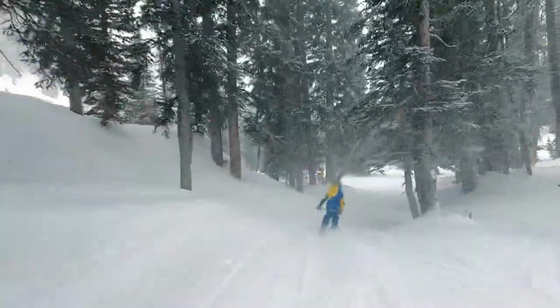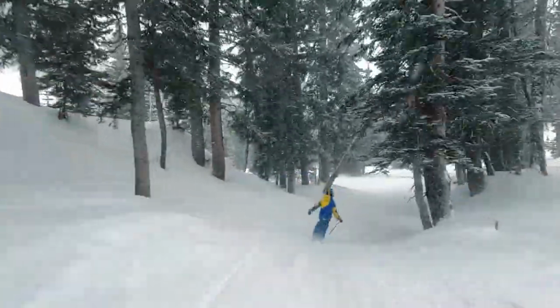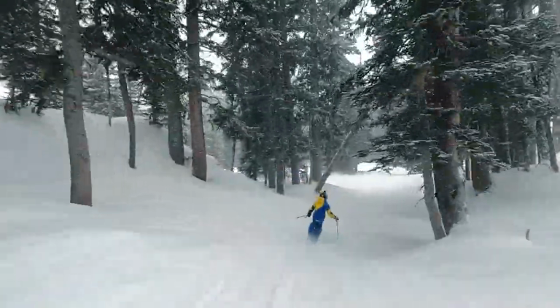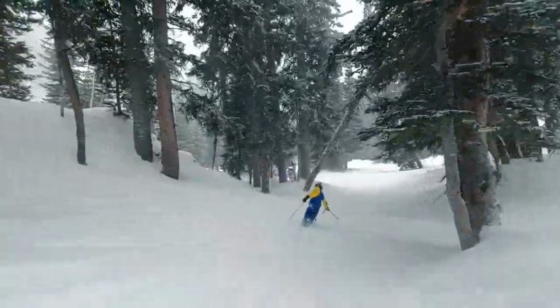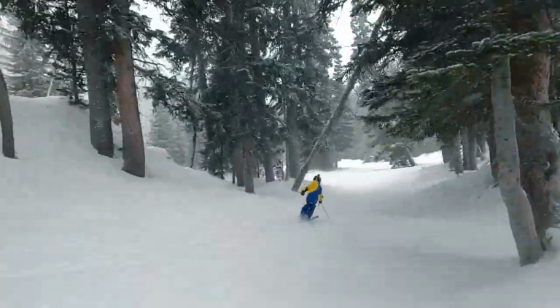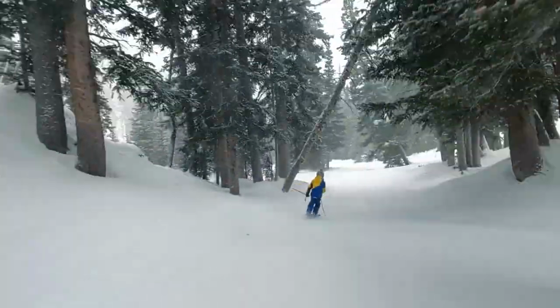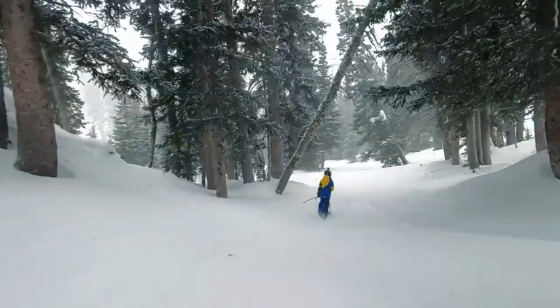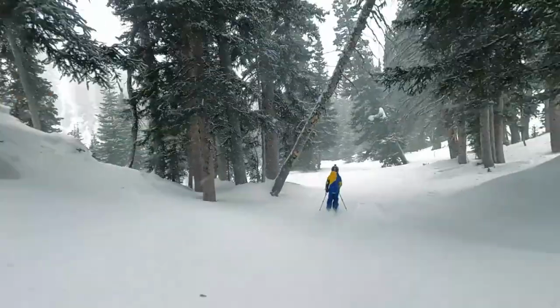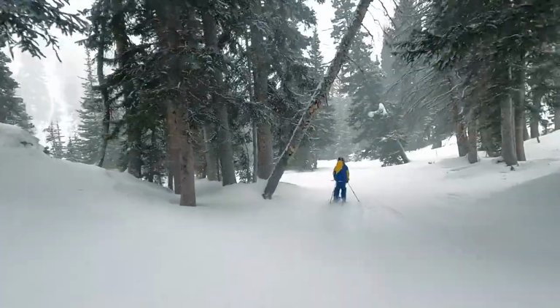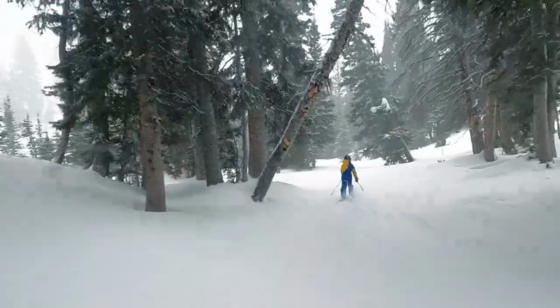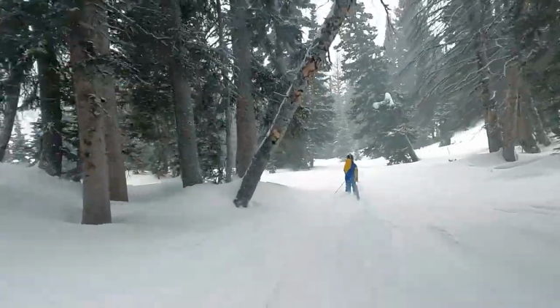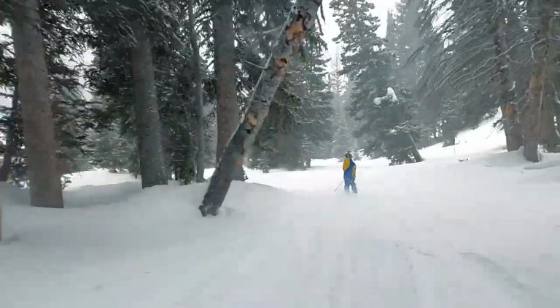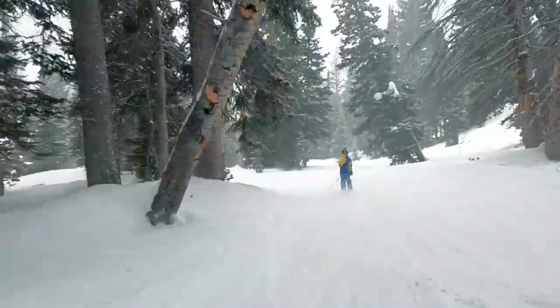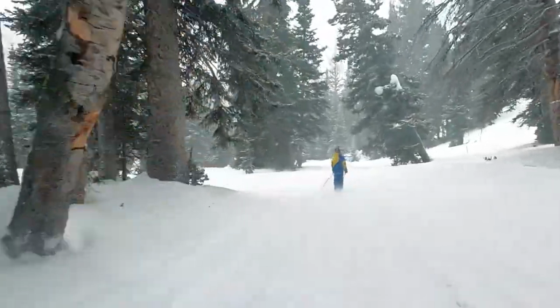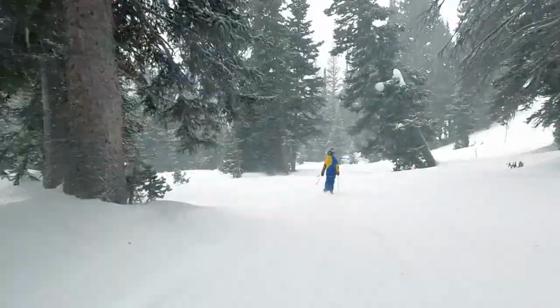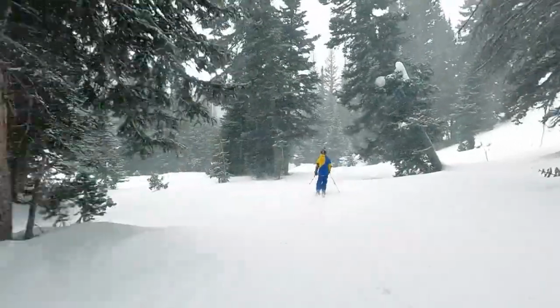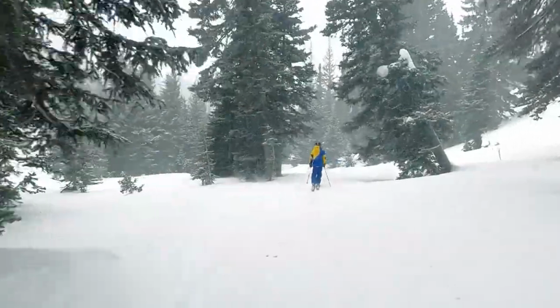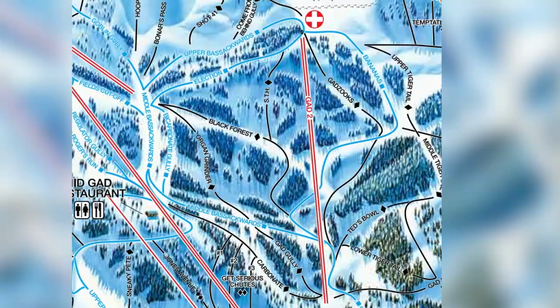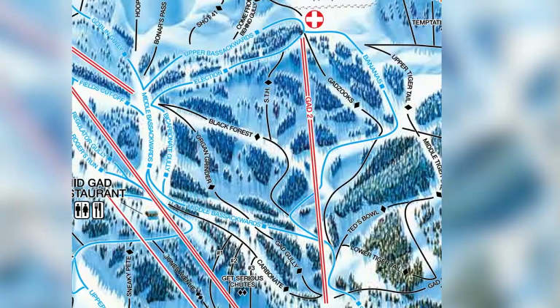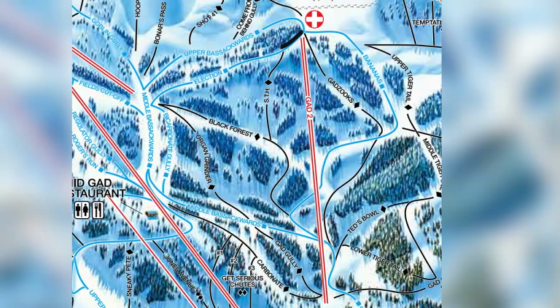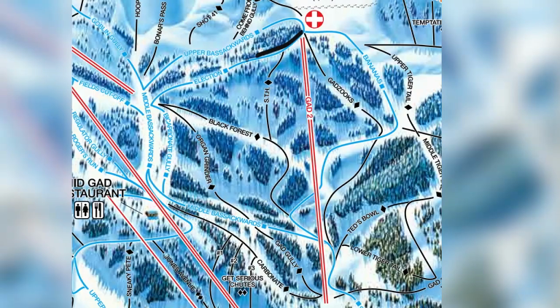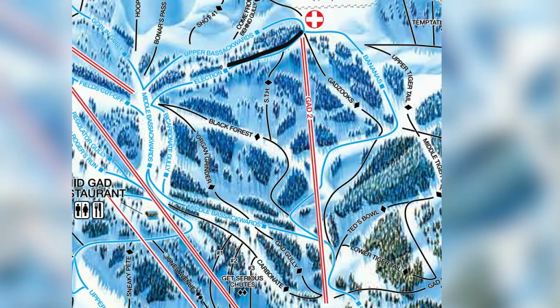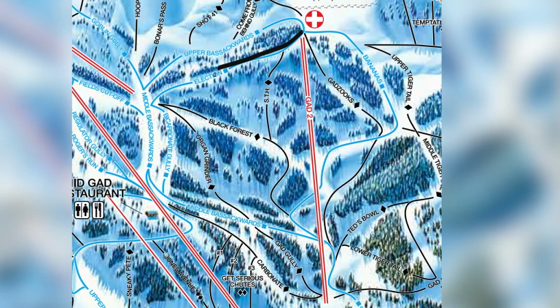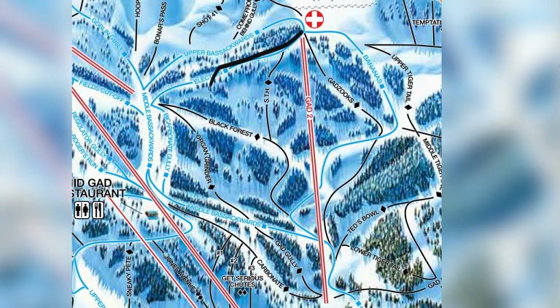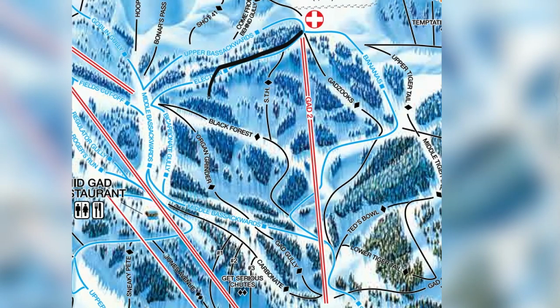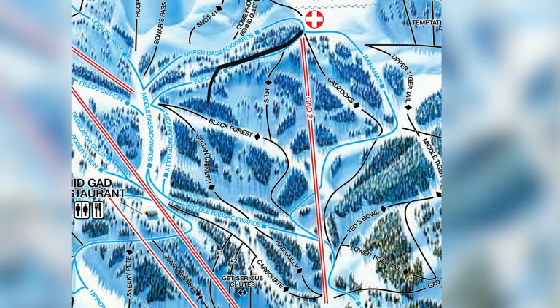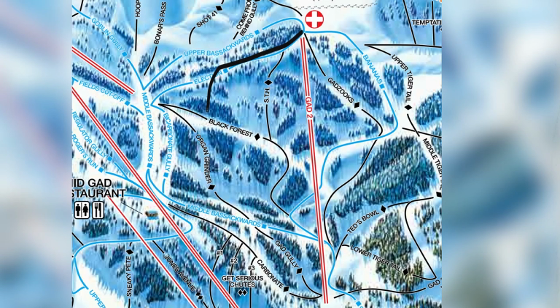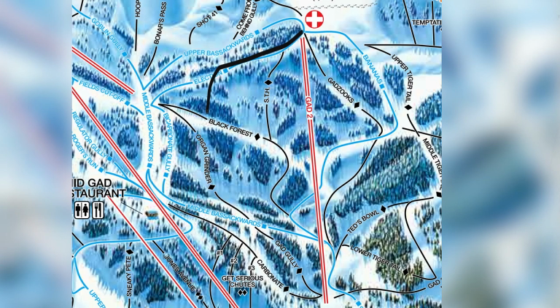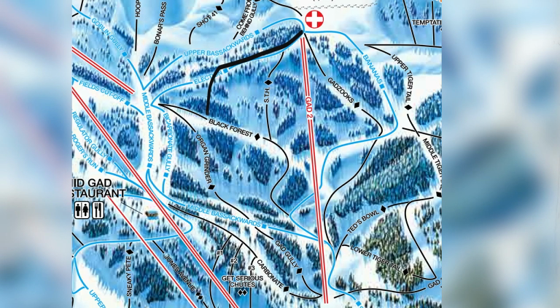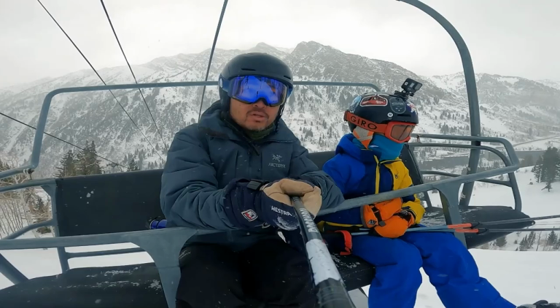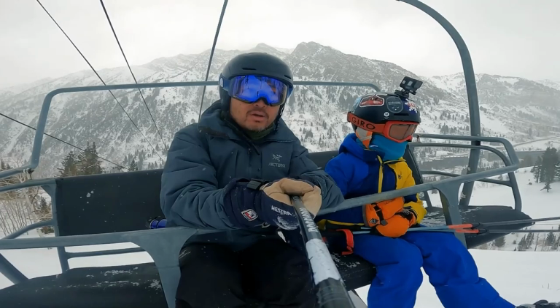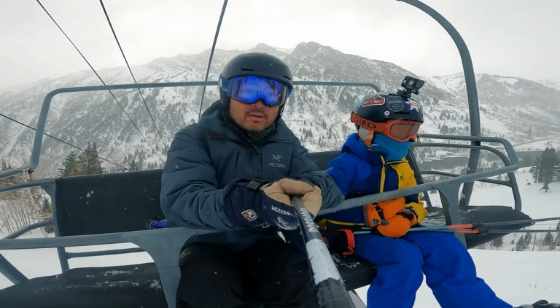You can actually get some super tree skiing by entering Black Forest on the side. We're going to show you how.